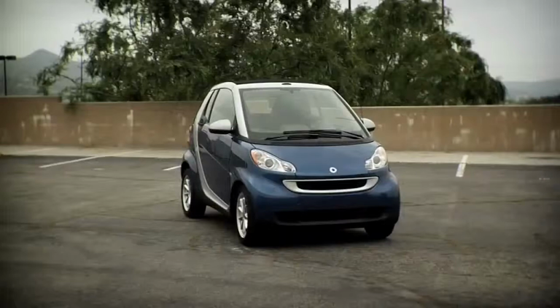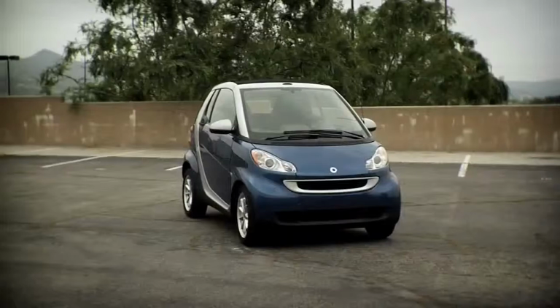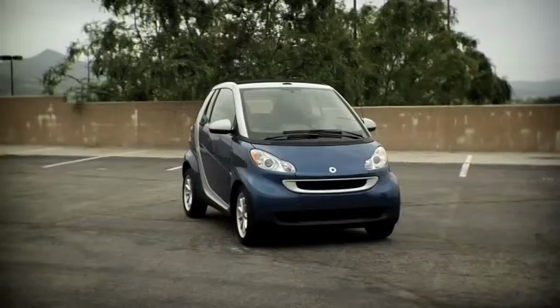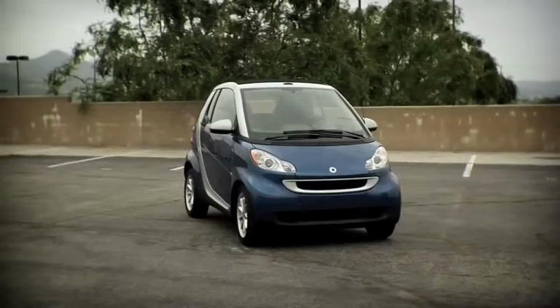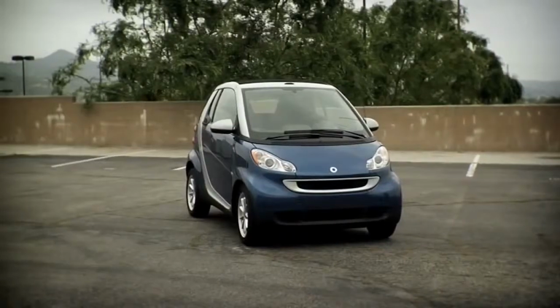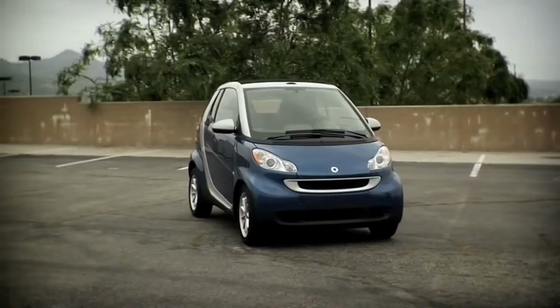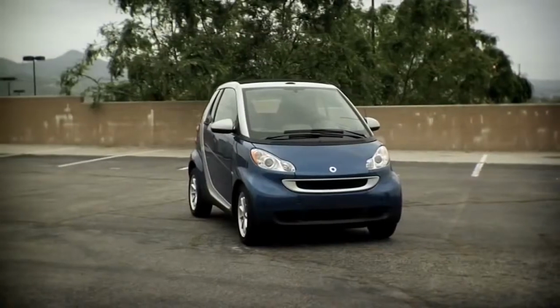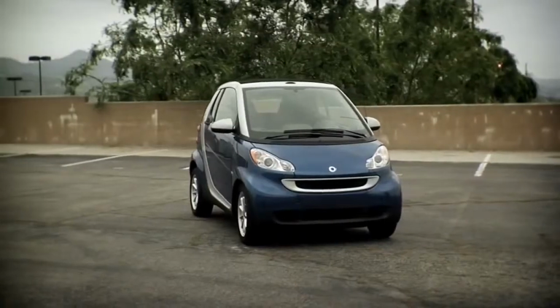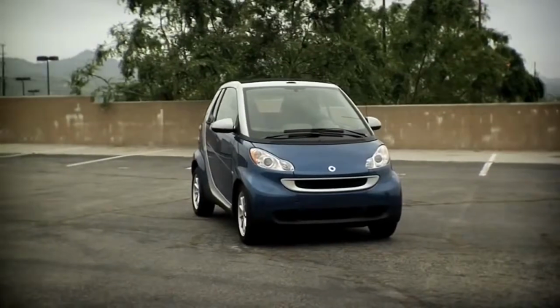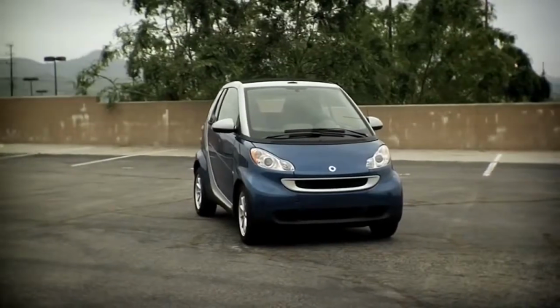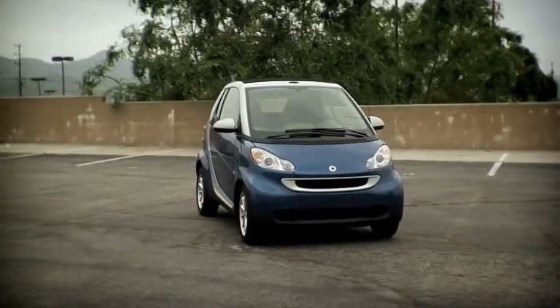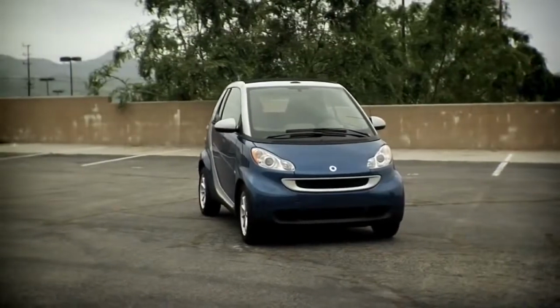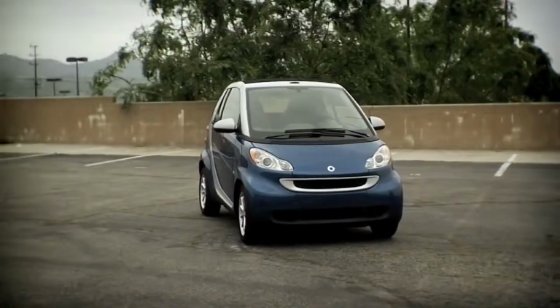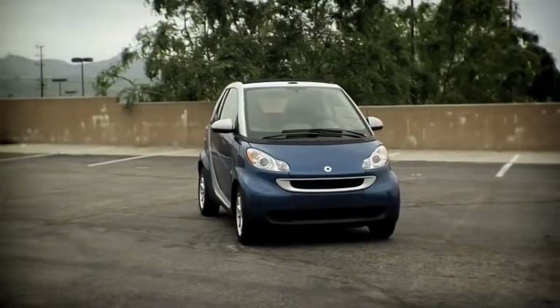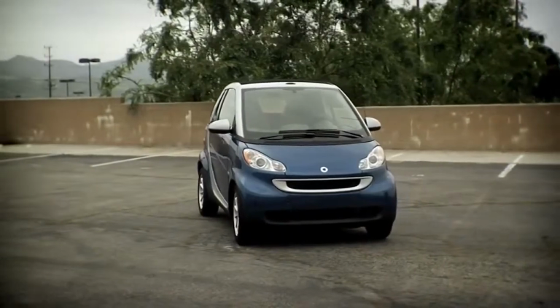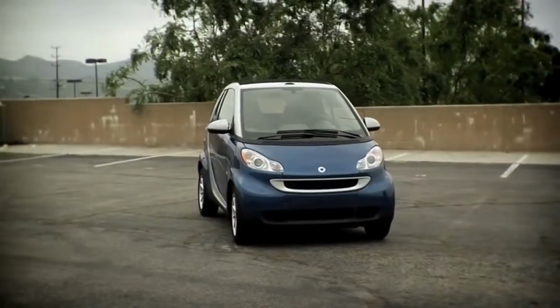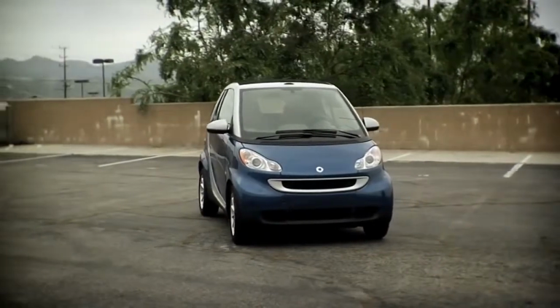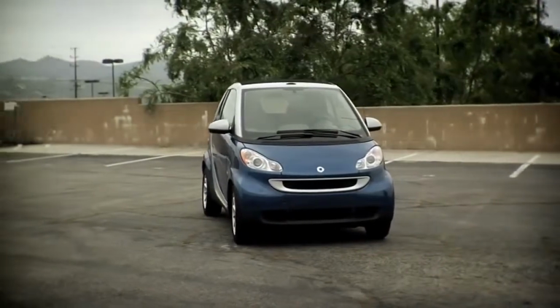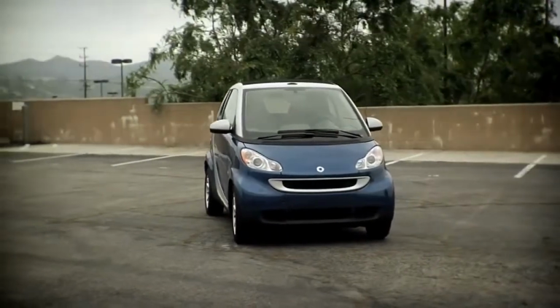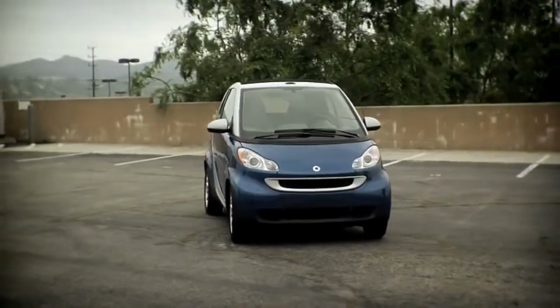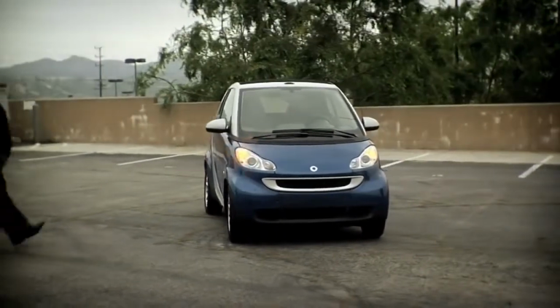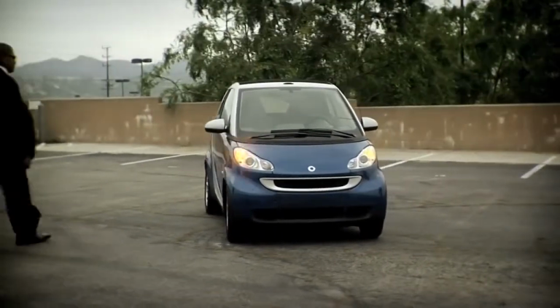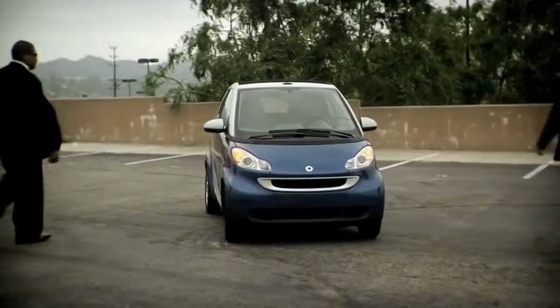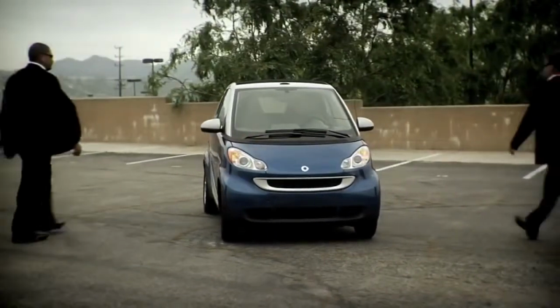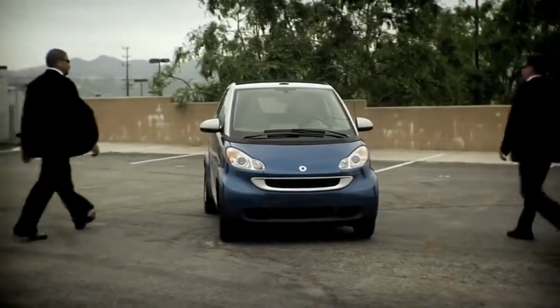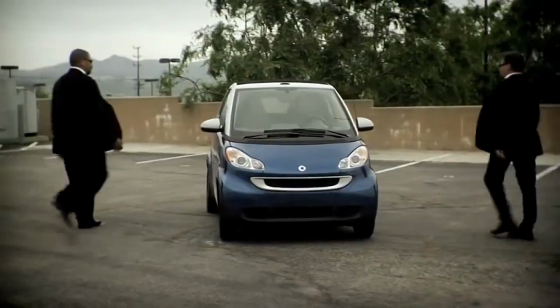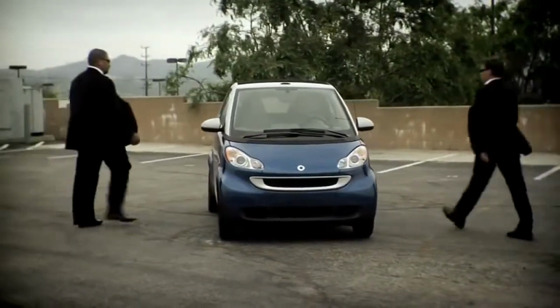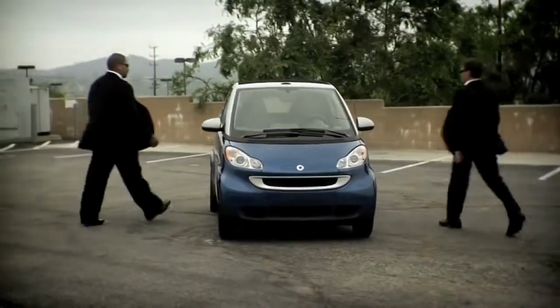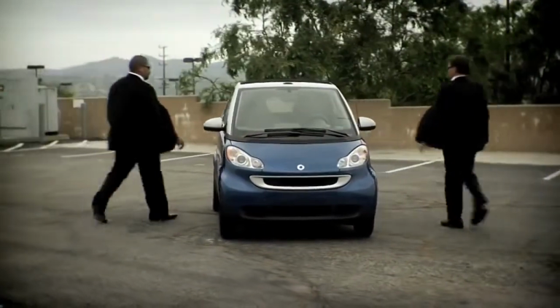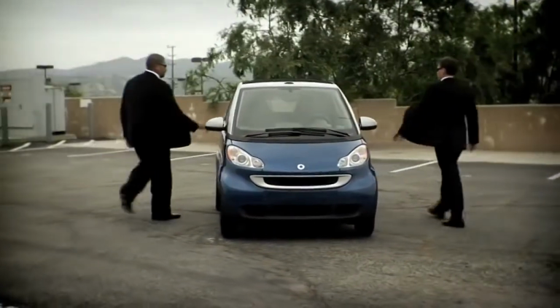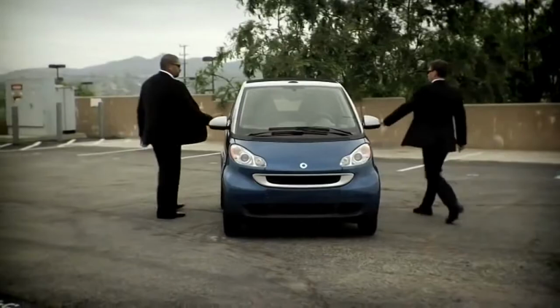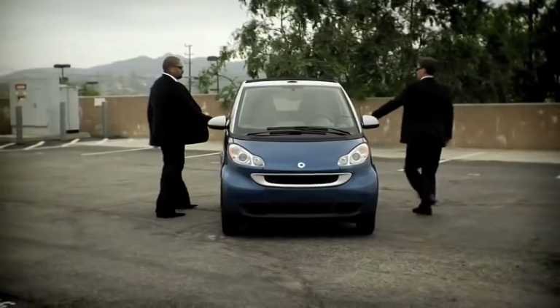Have you seen the all-new Smart Car? Sure, it's small. But did you know how versatile it is?